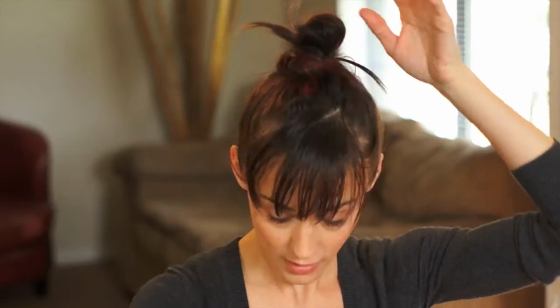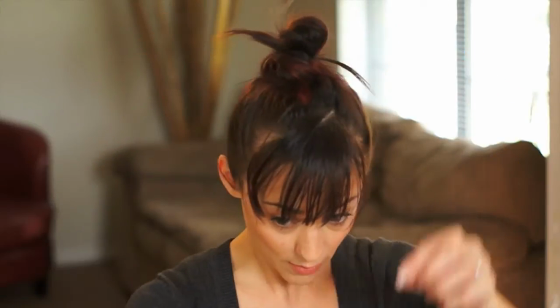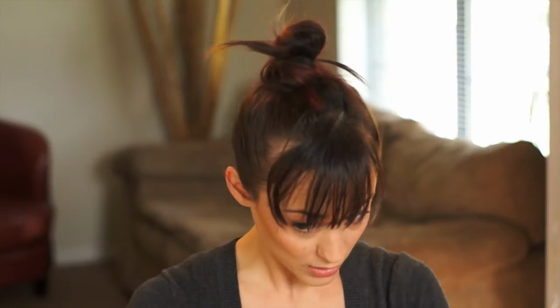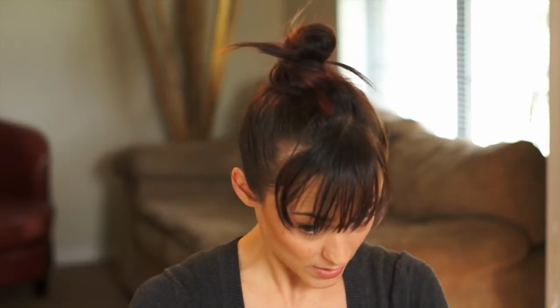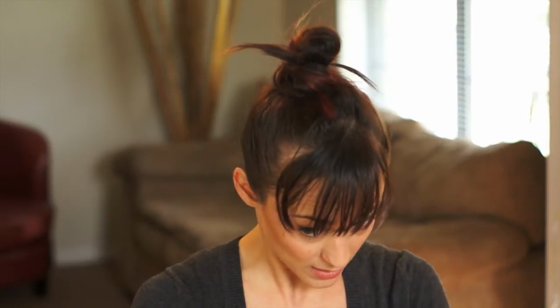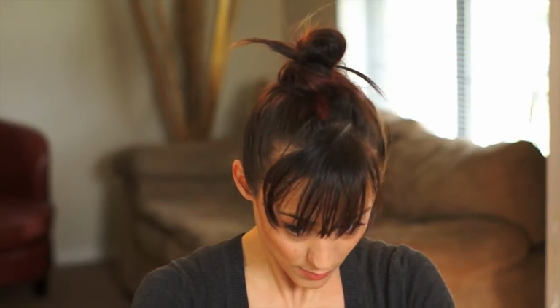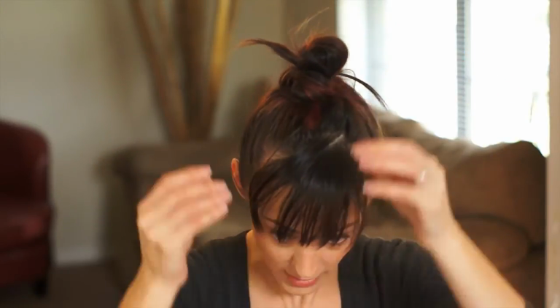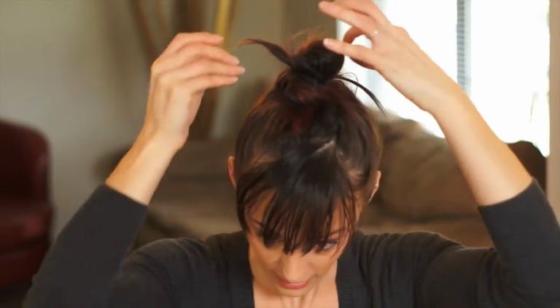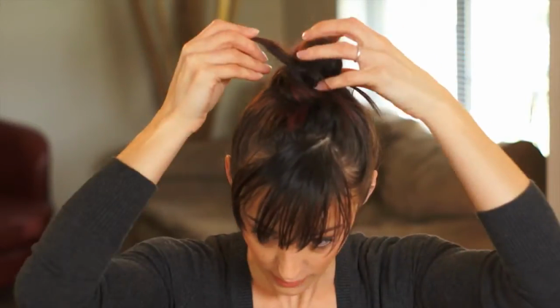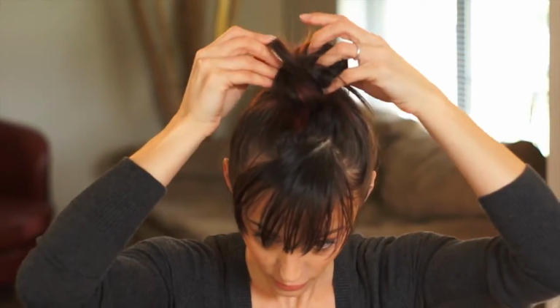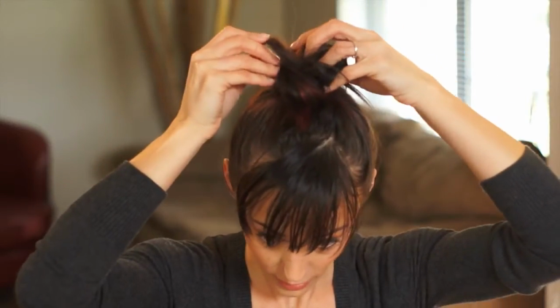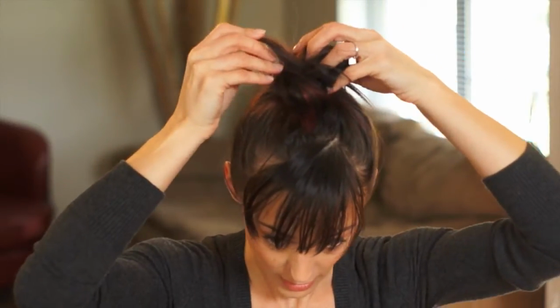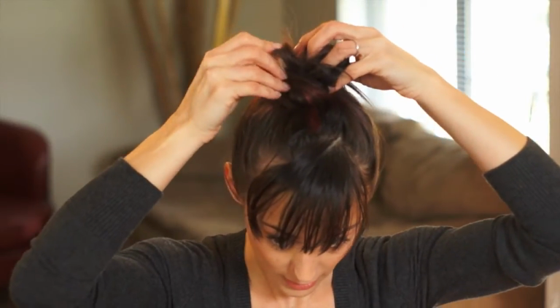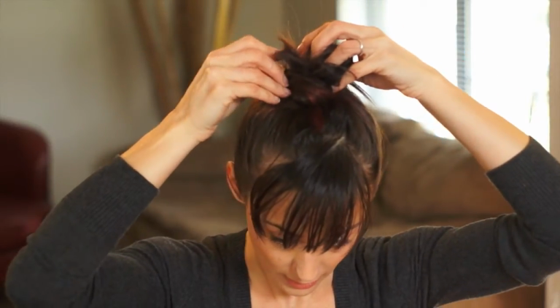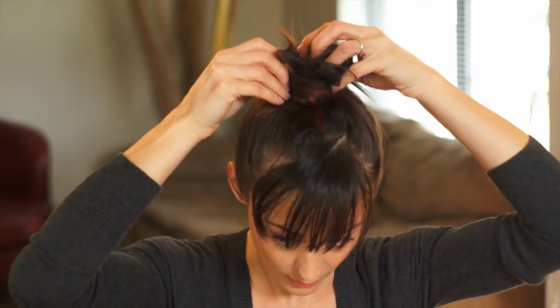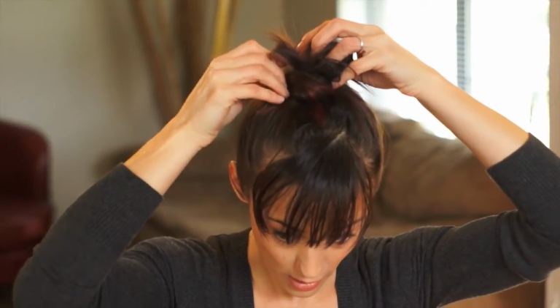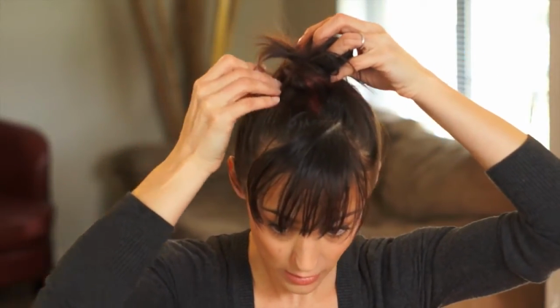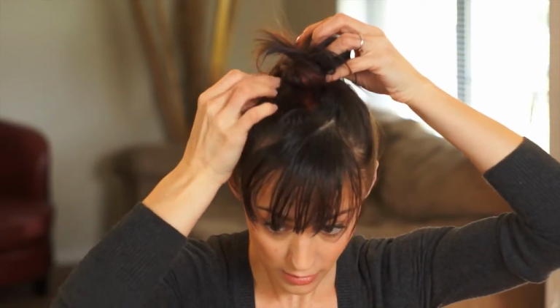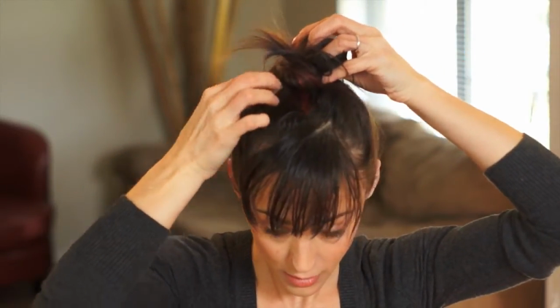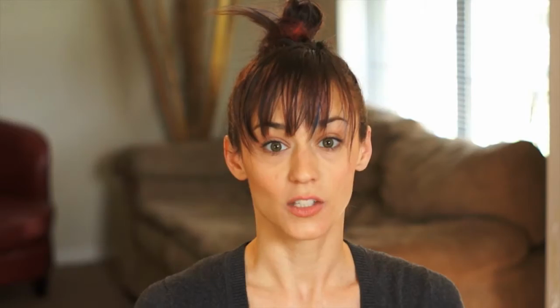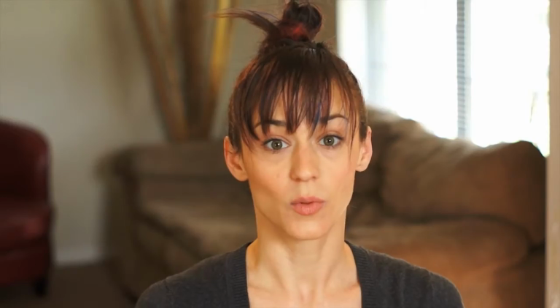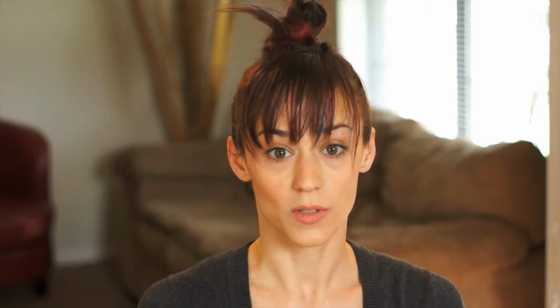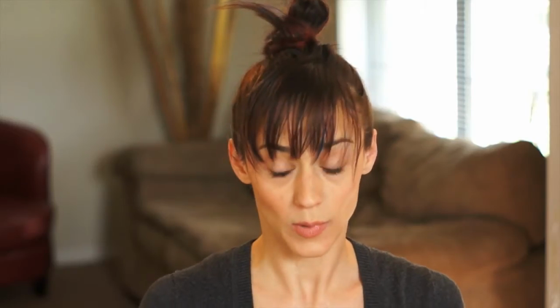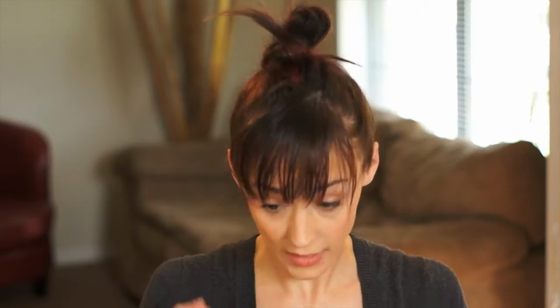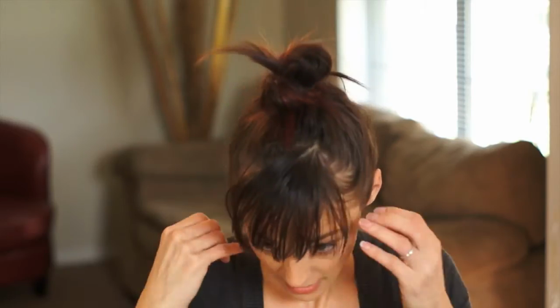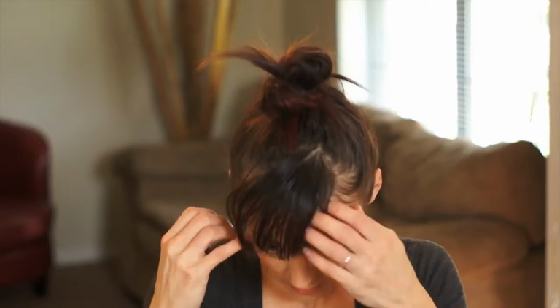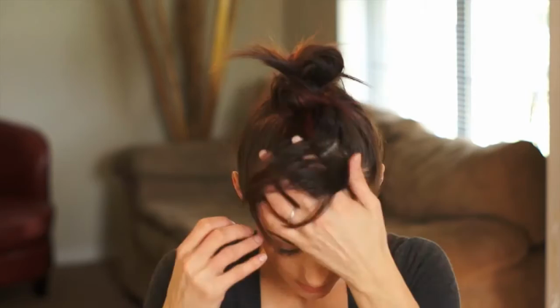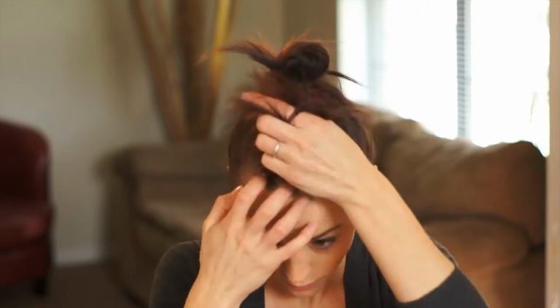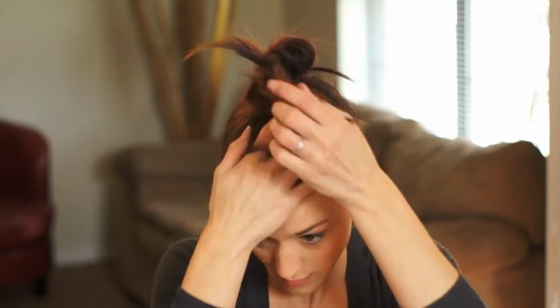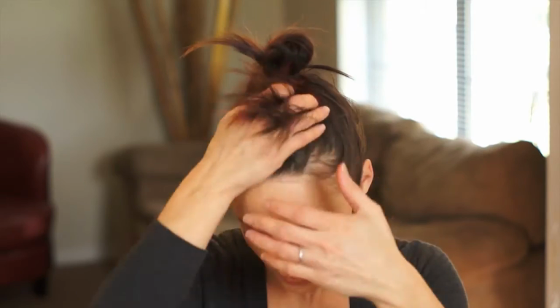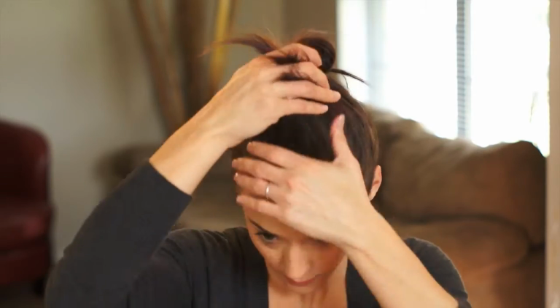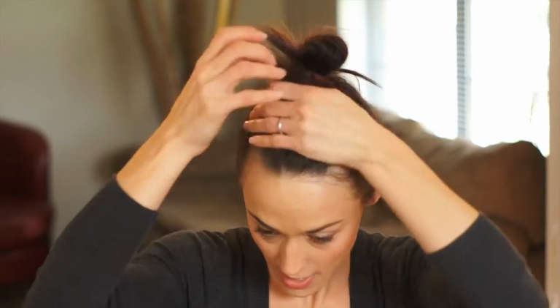I'm just going to pin a couple places to make sure it stays in the spot. You can wear it with your bangs down — I'm going to pull my bangs back.